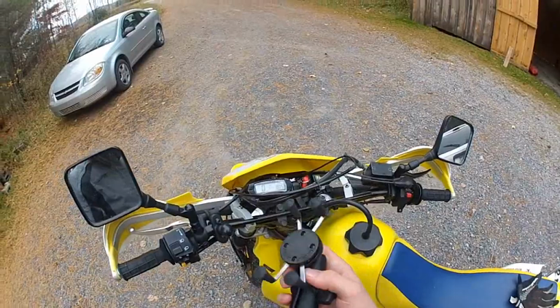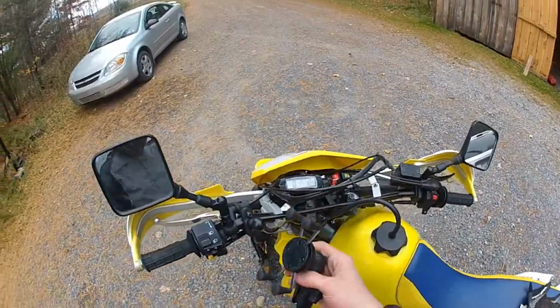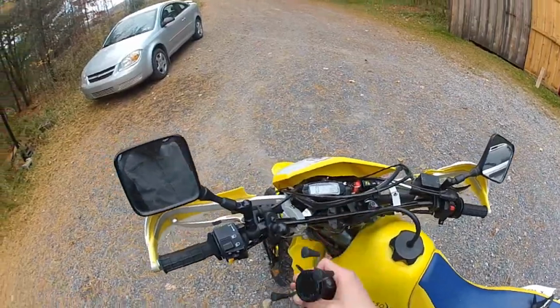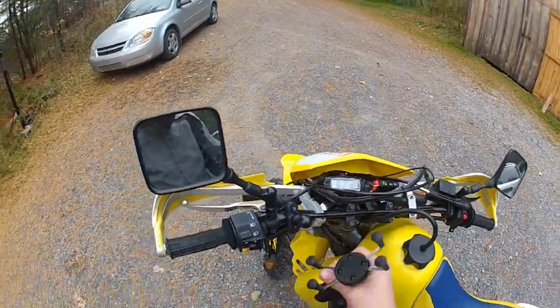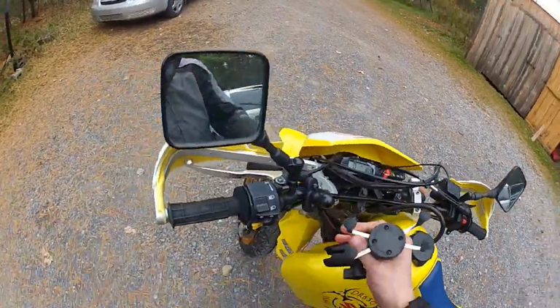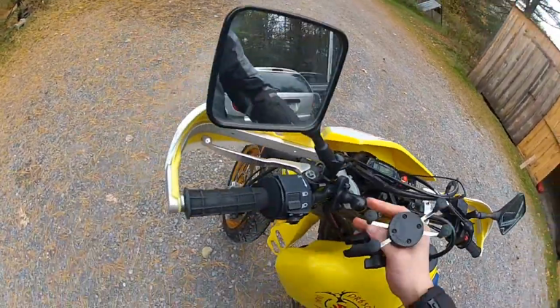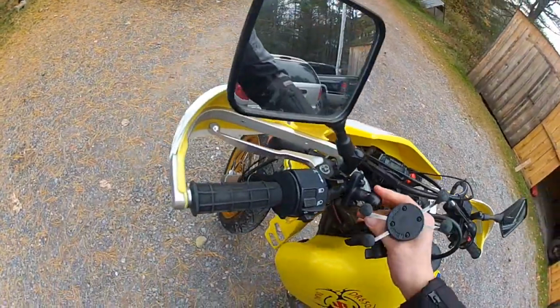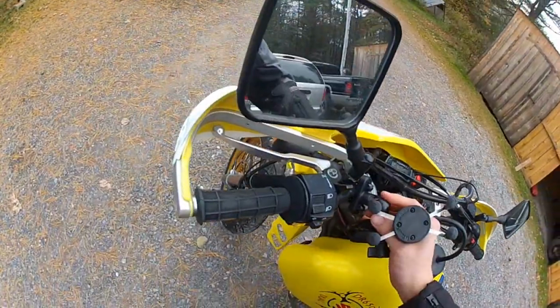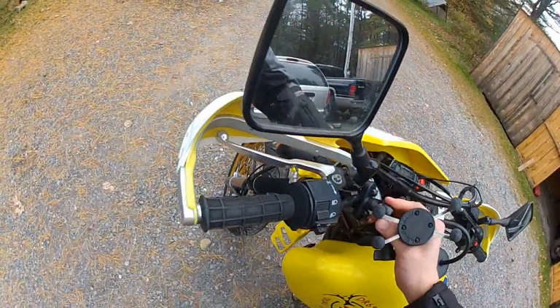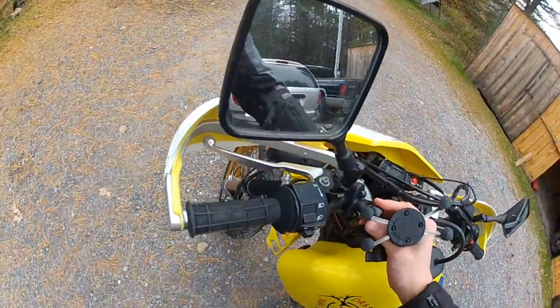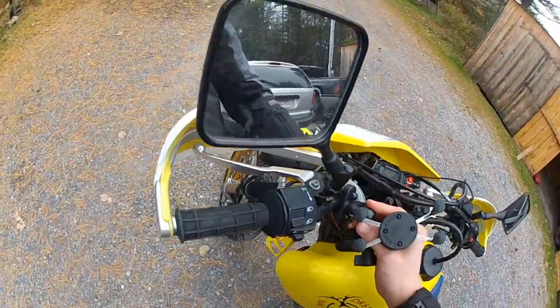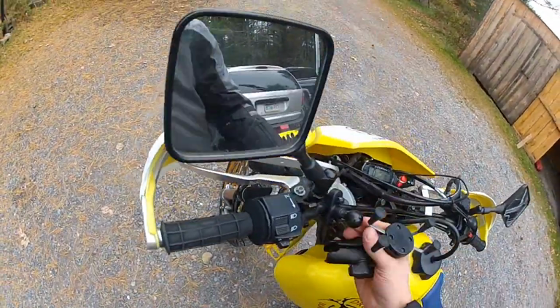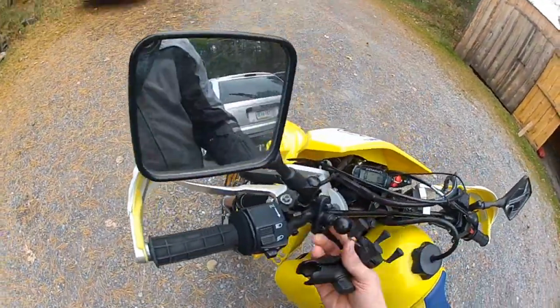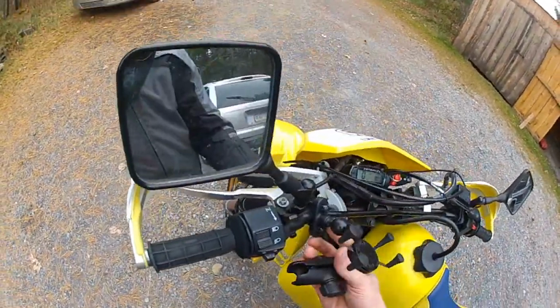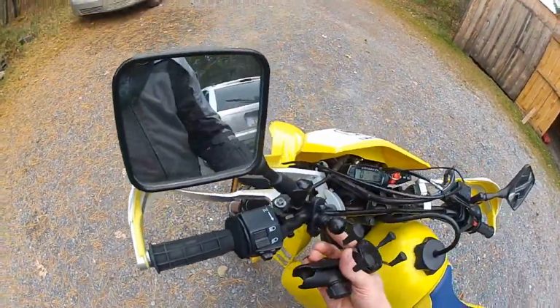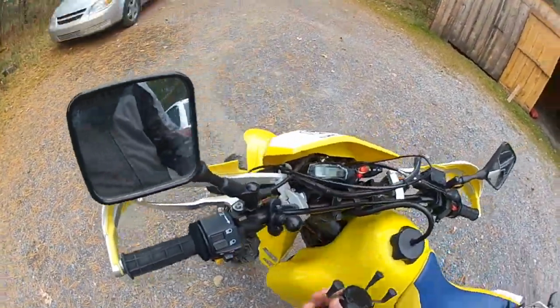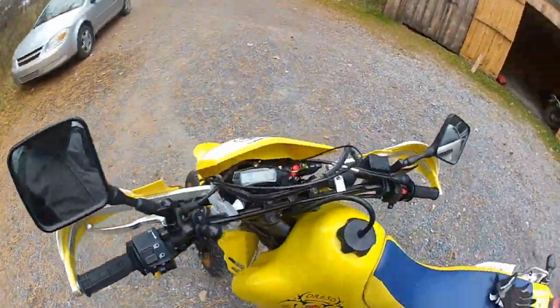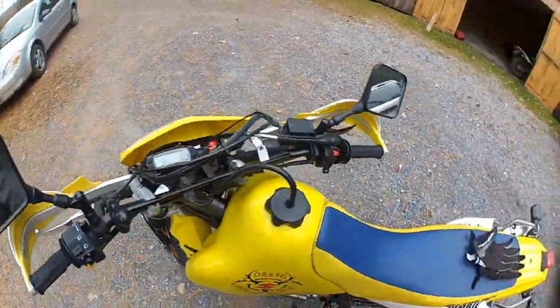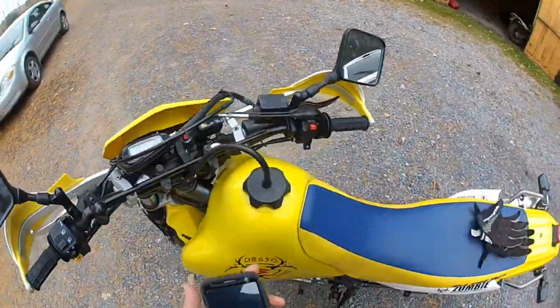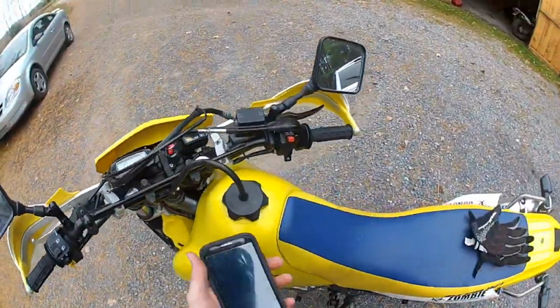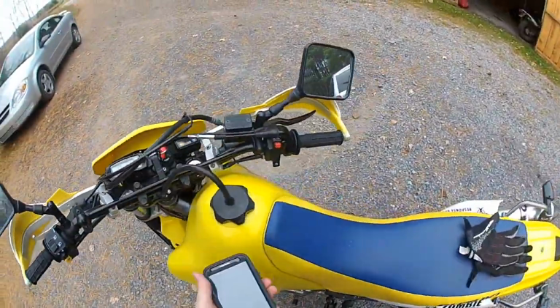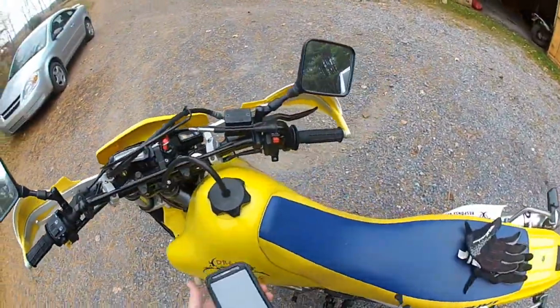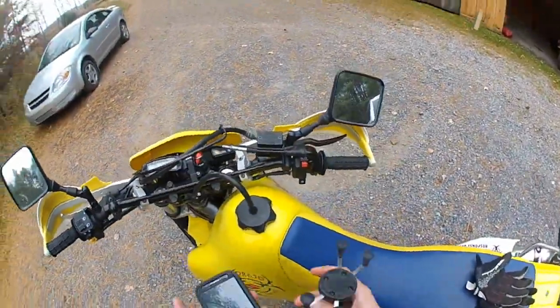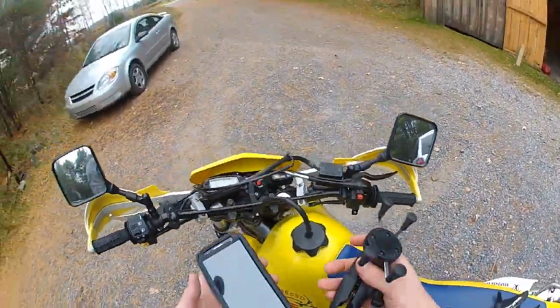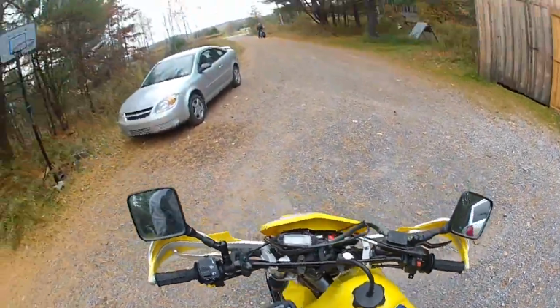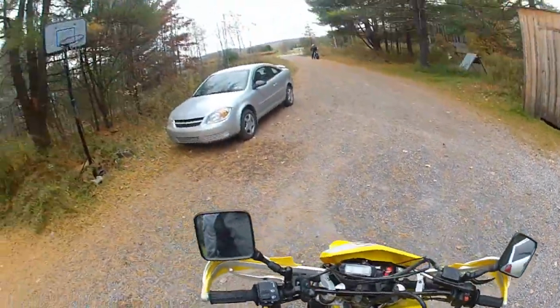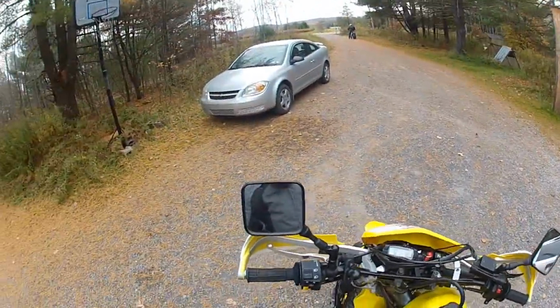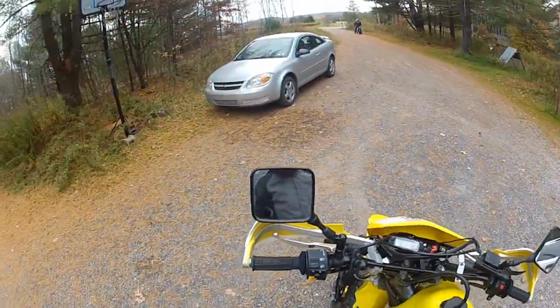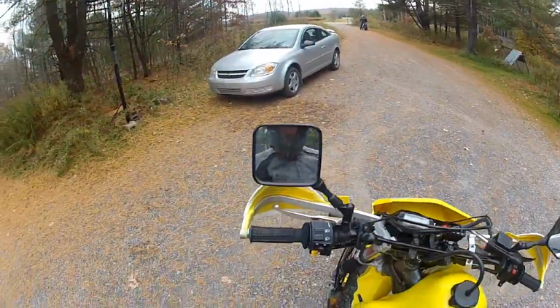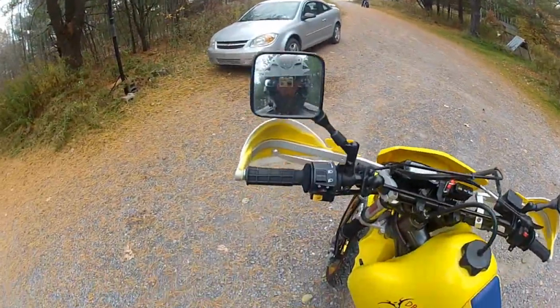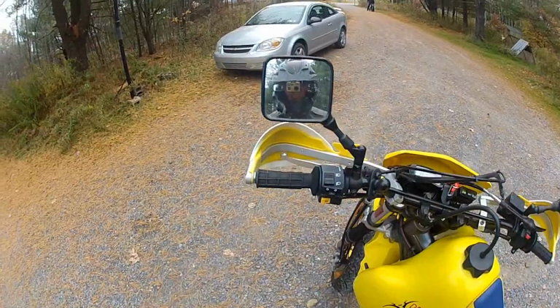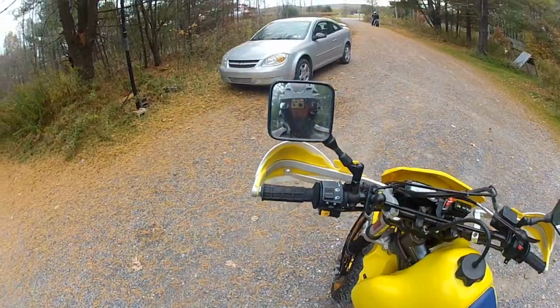Here's the RAM mount itself attached to my handlebars. I'm letting my bike warm up — it's cold out.